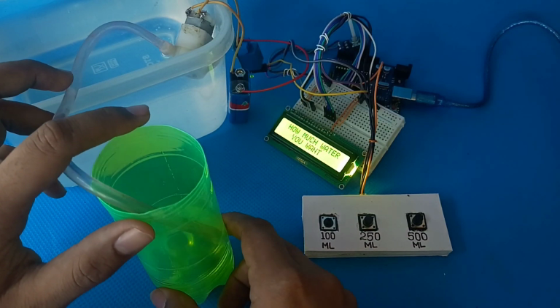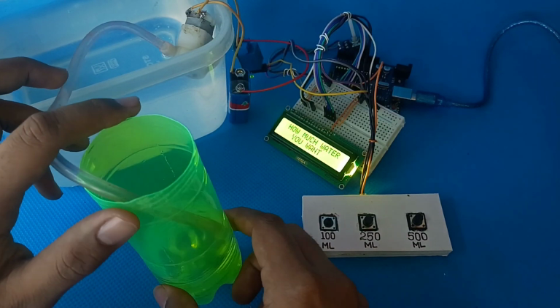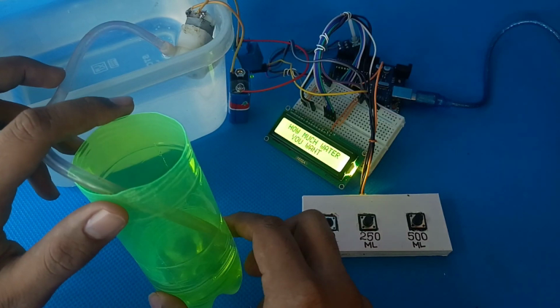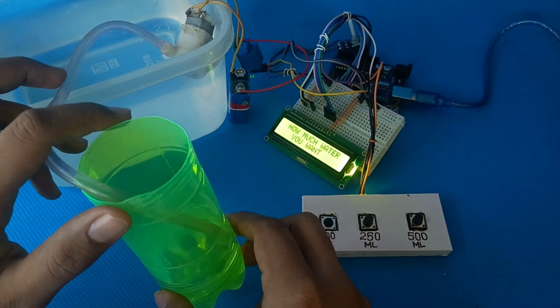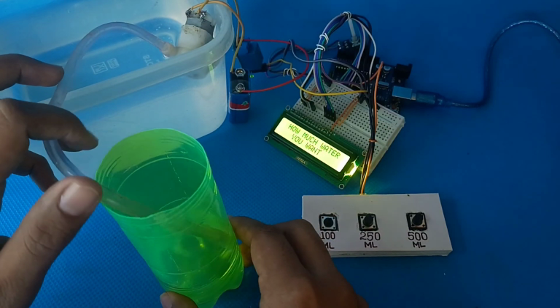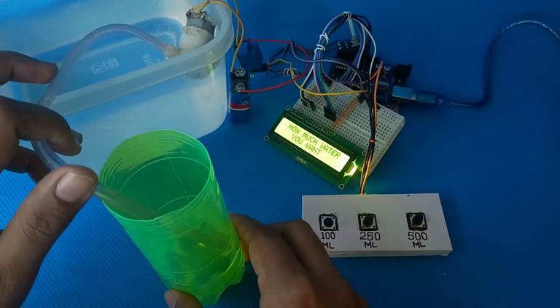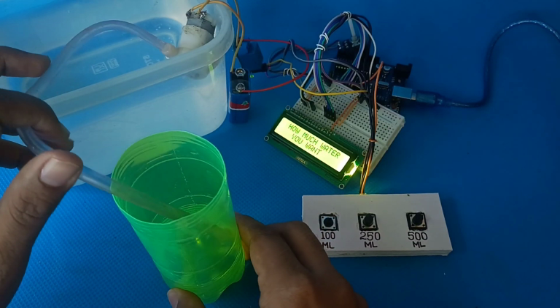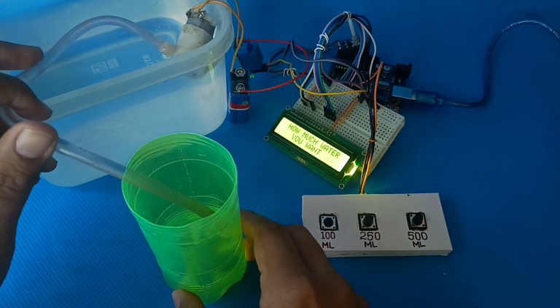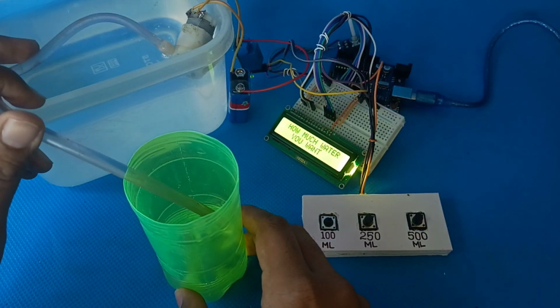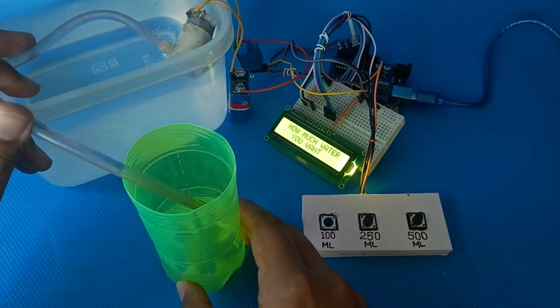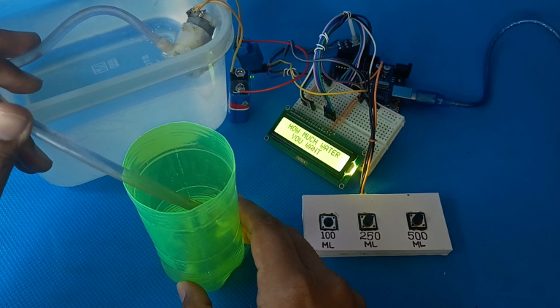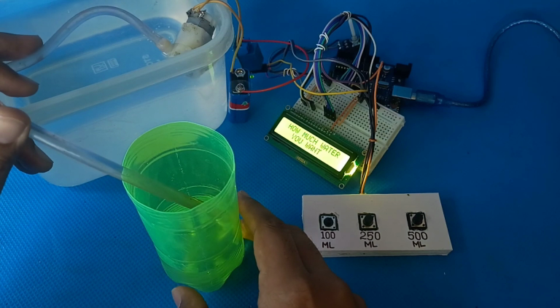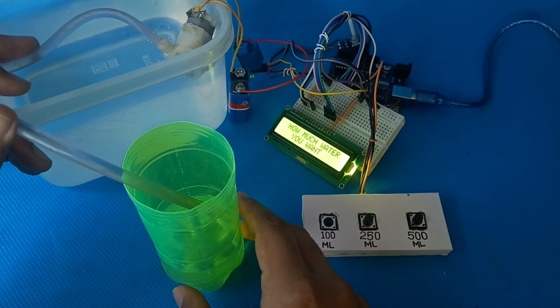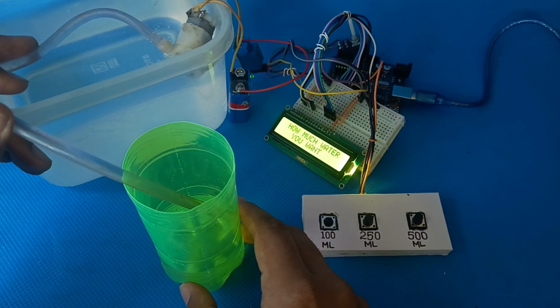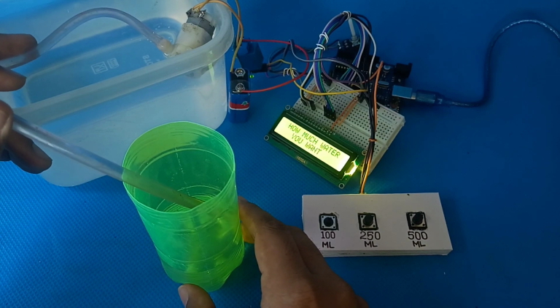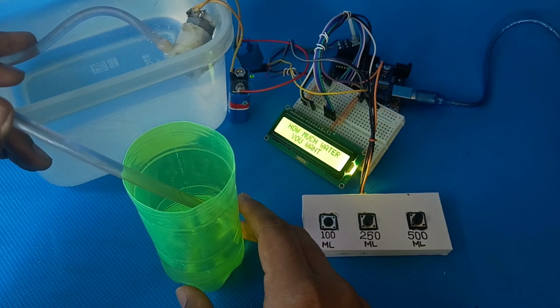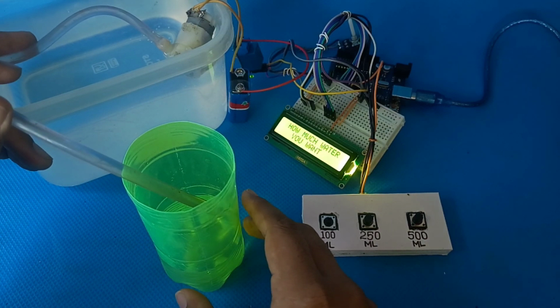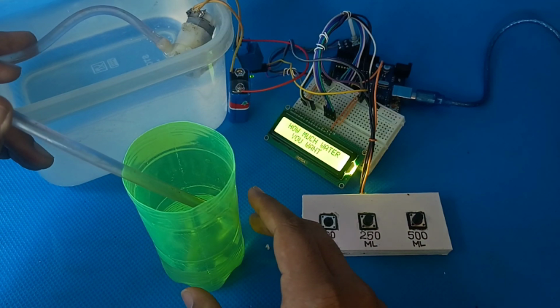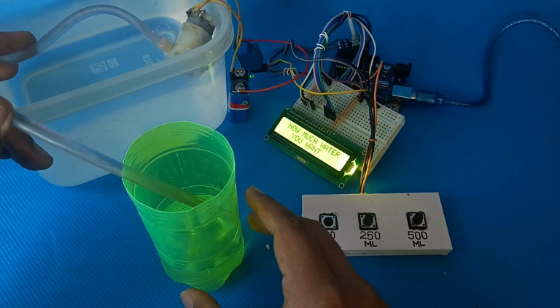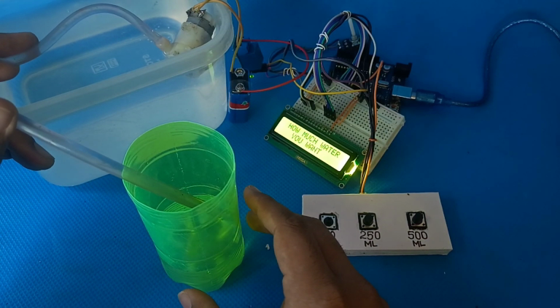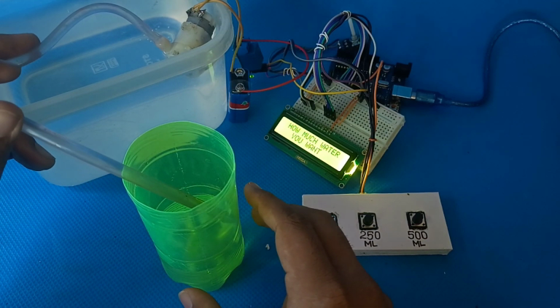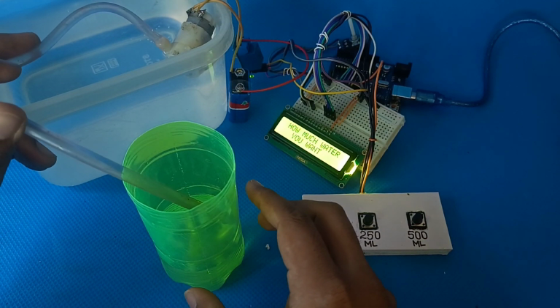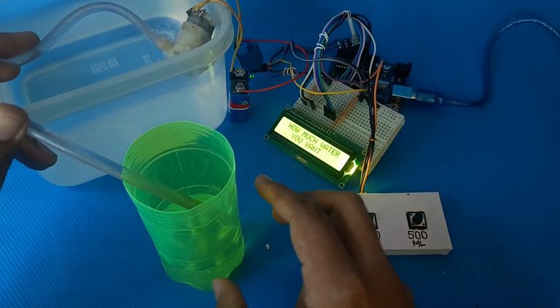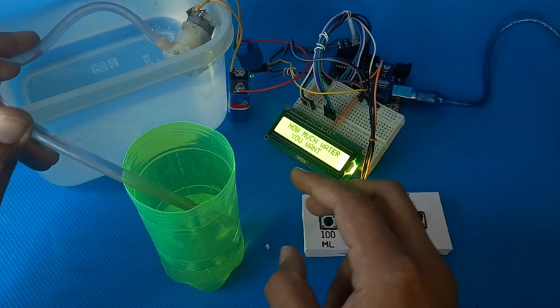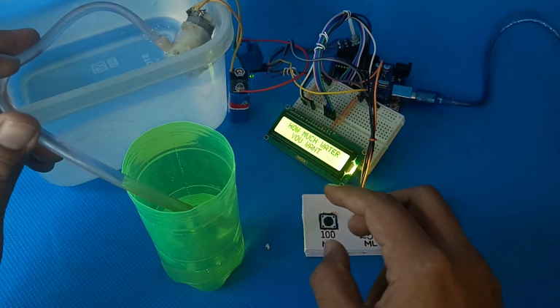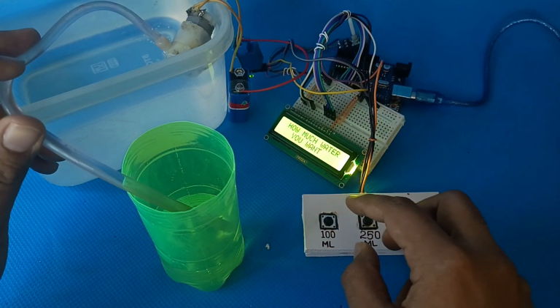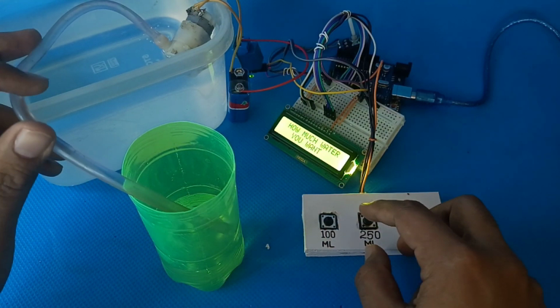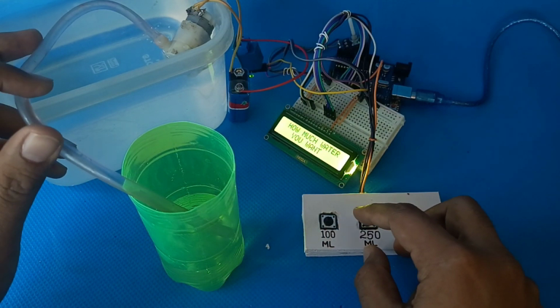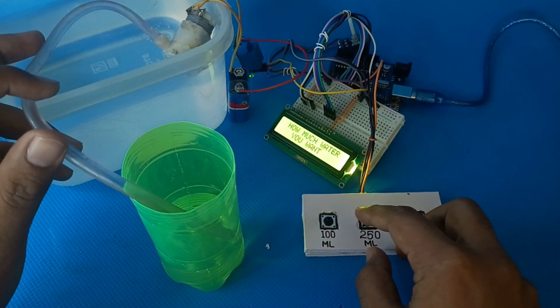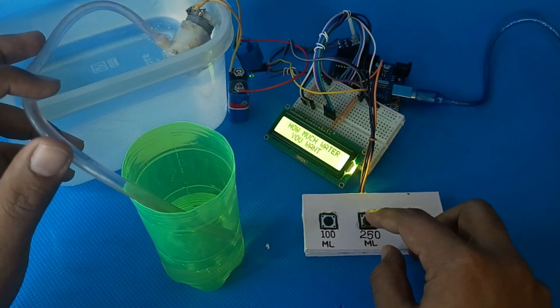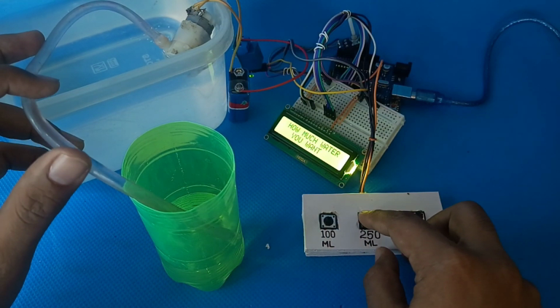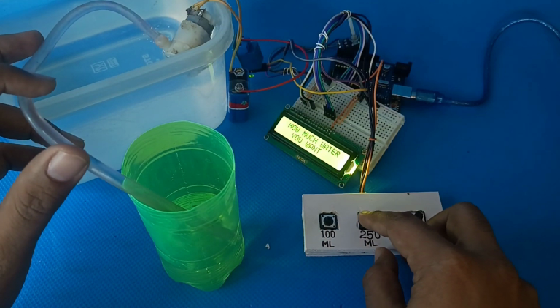Now, let me walk you through how I put this together using Arduino, a water pump, and some creative coding.